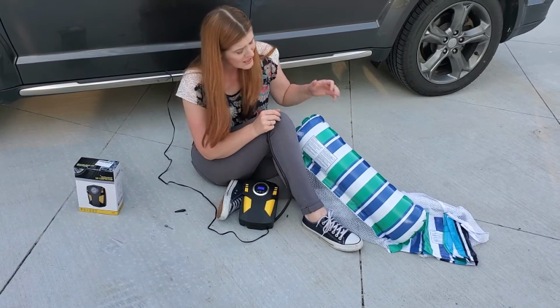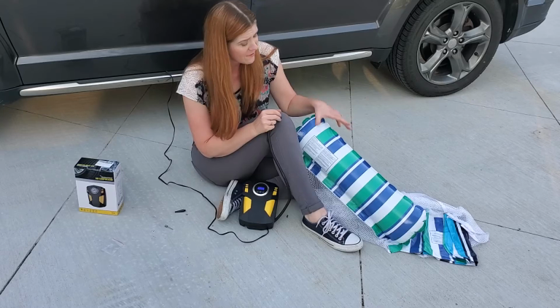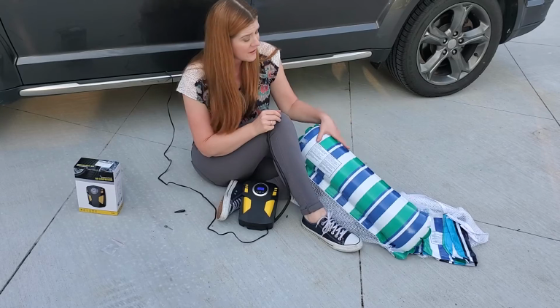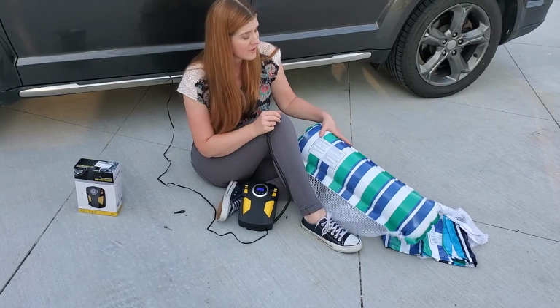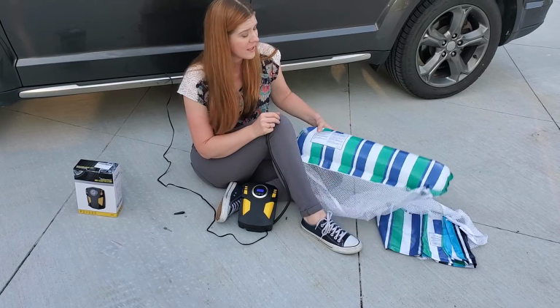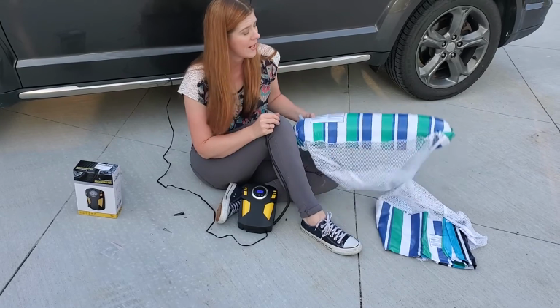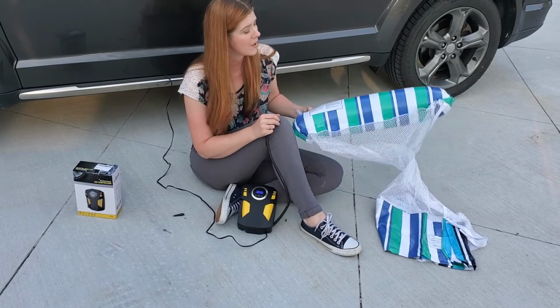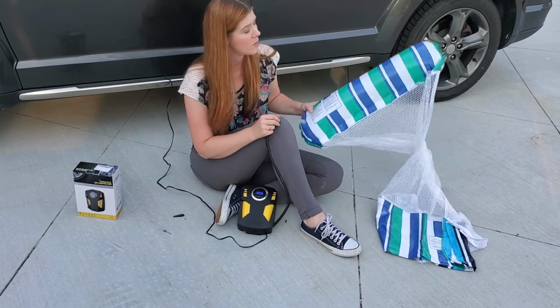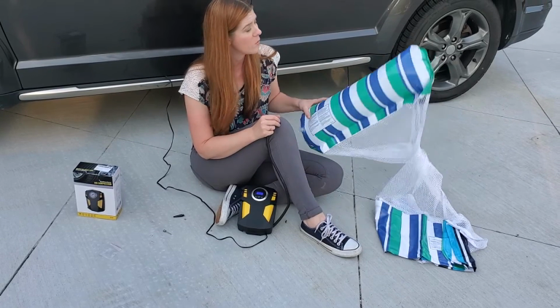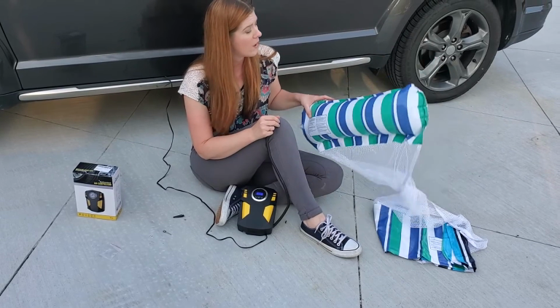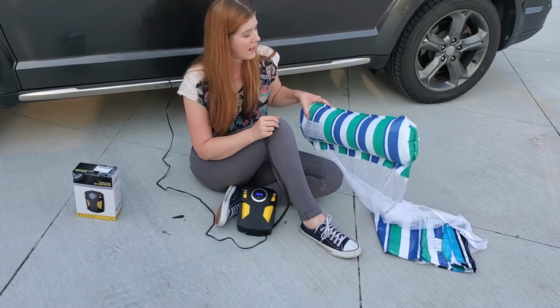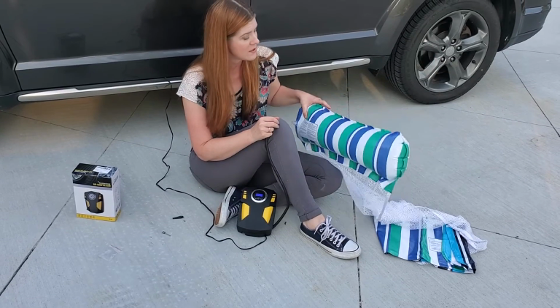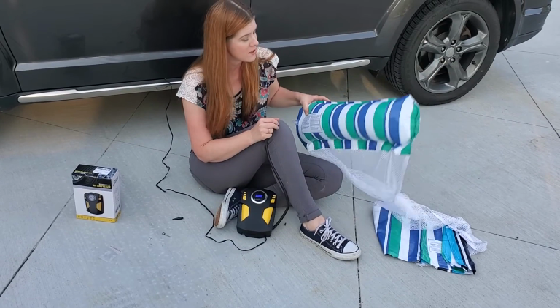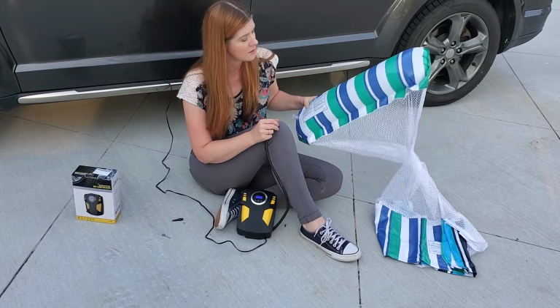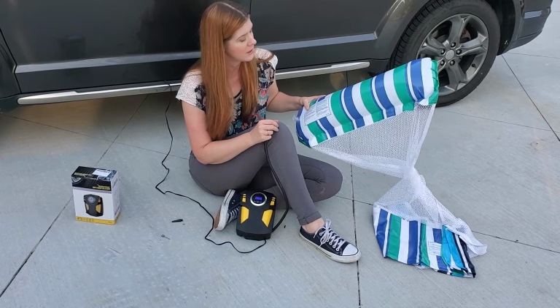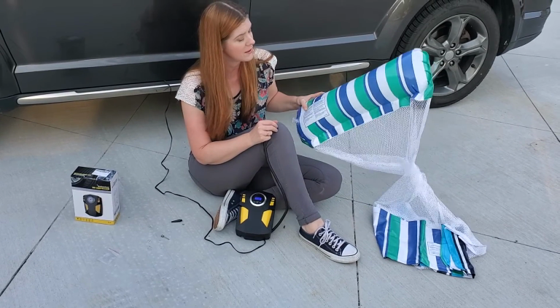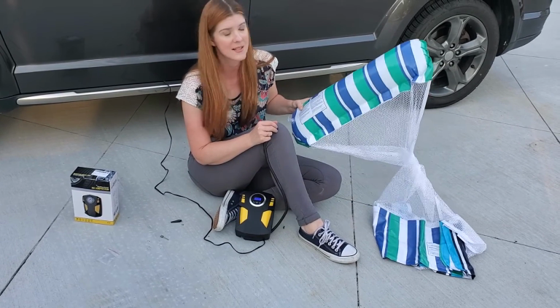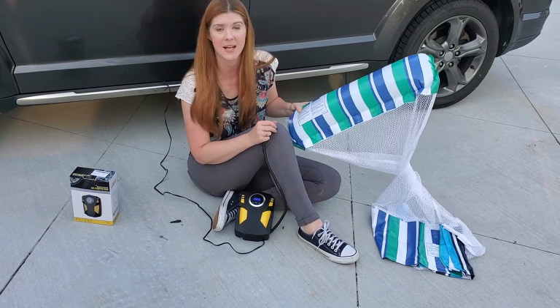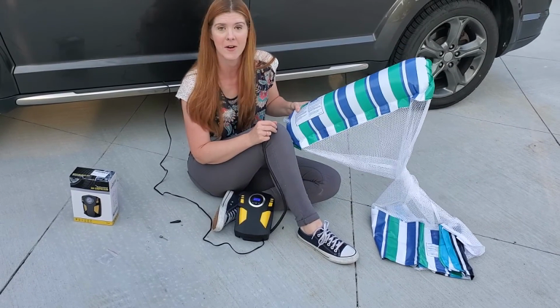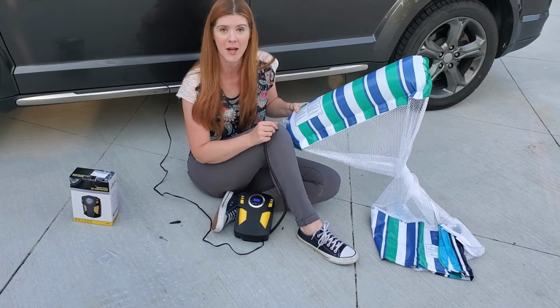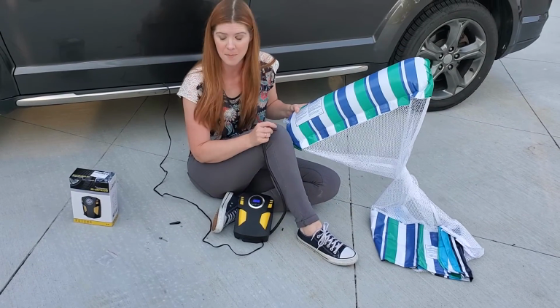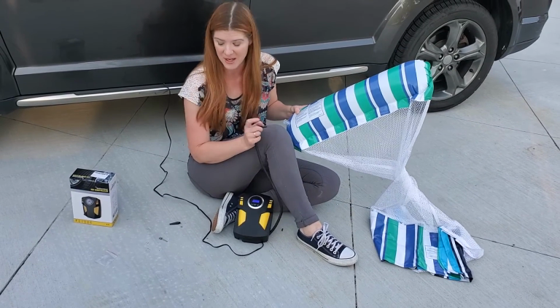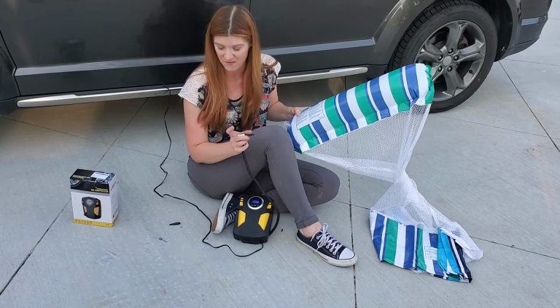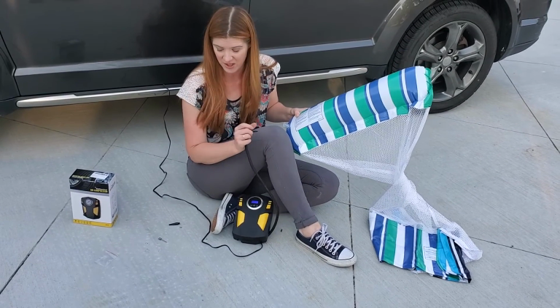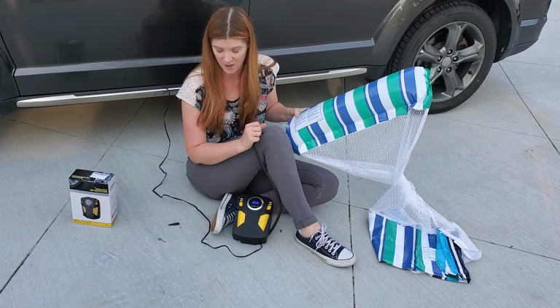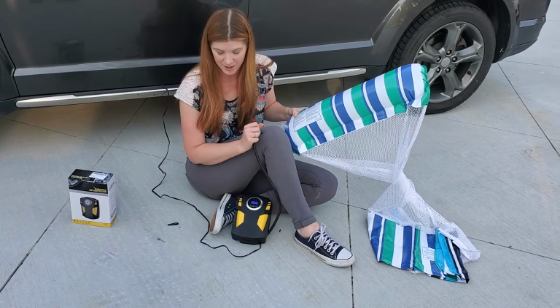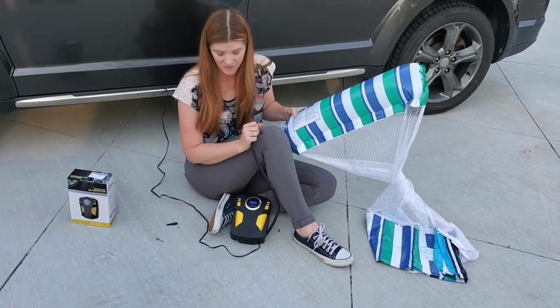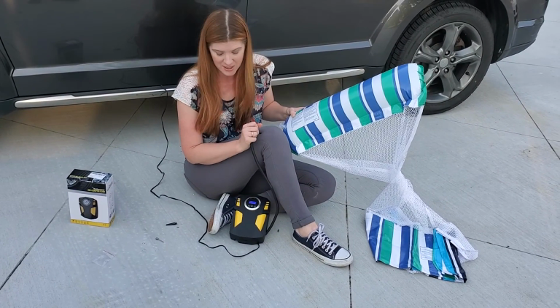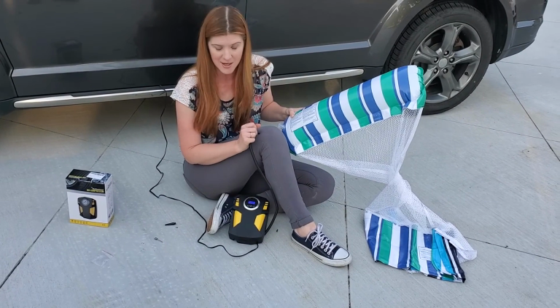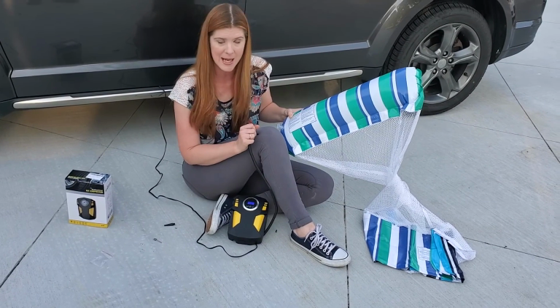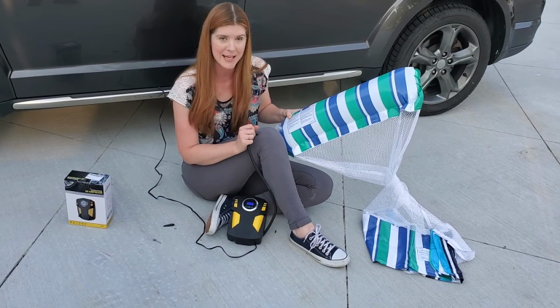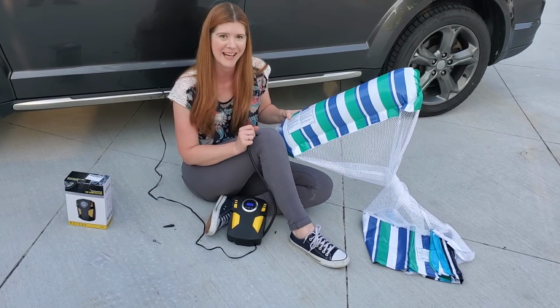Definitely a quick way to get things aired up, and very convenient and handy.